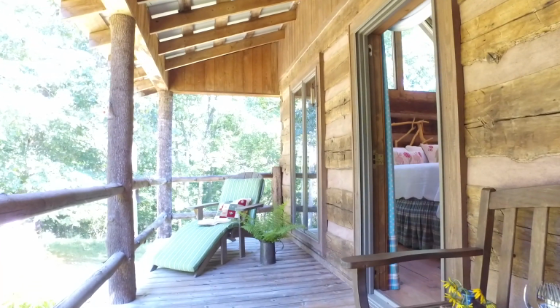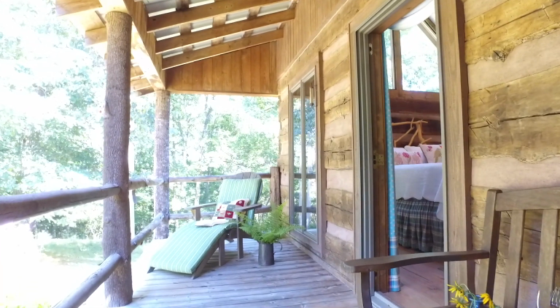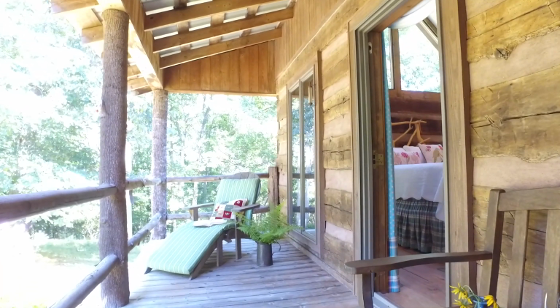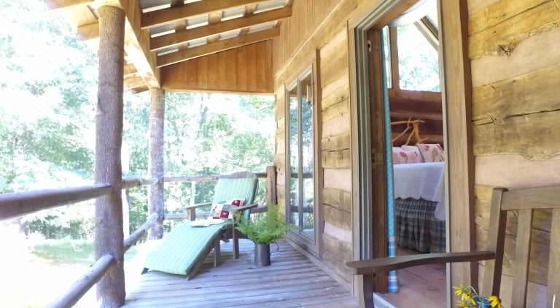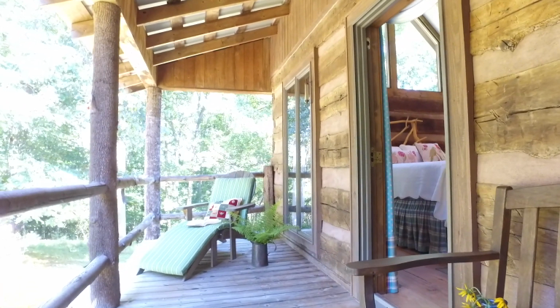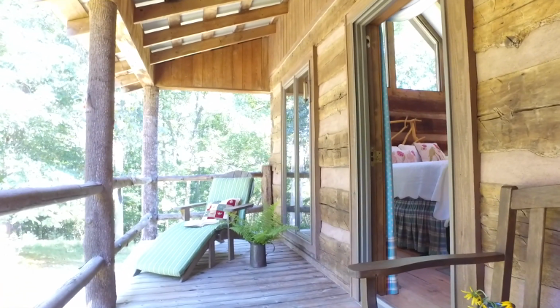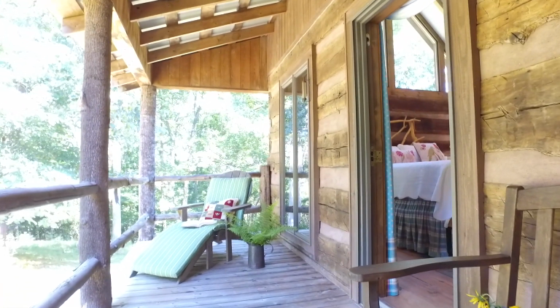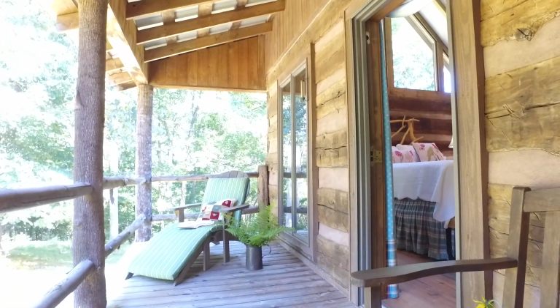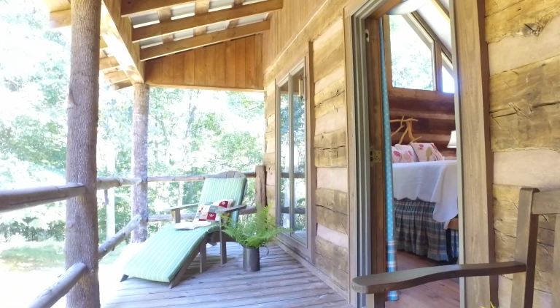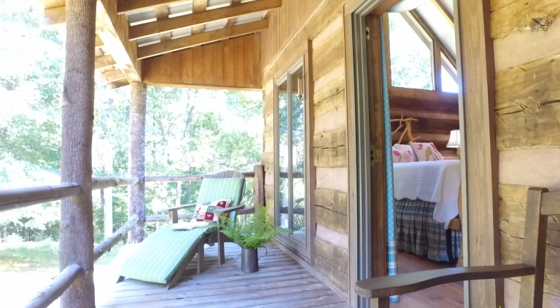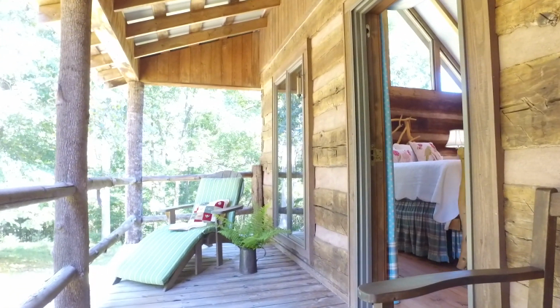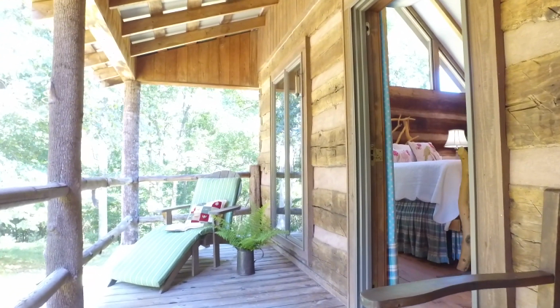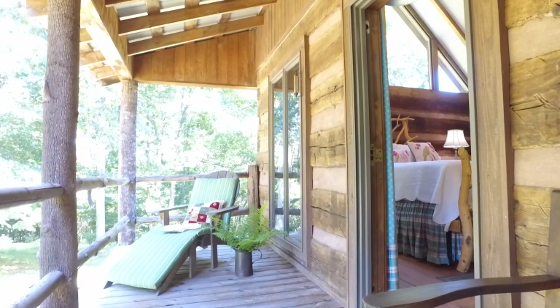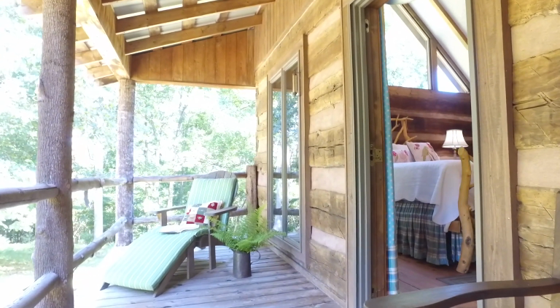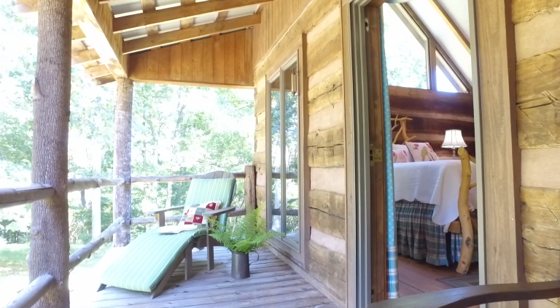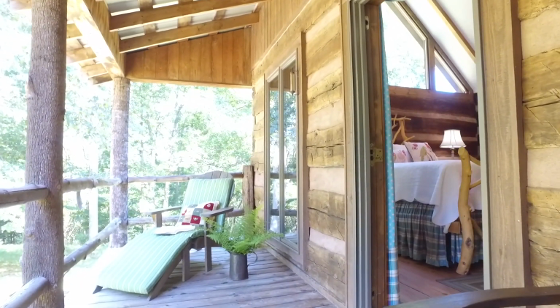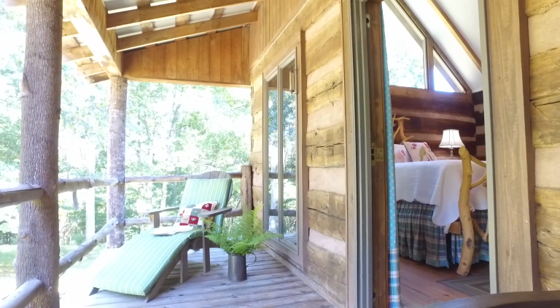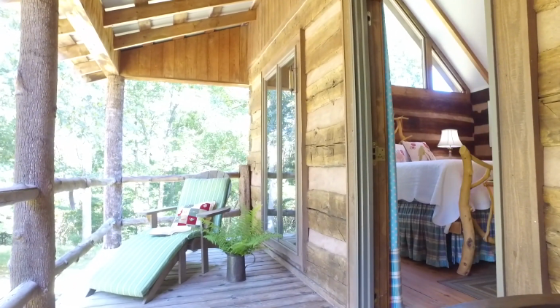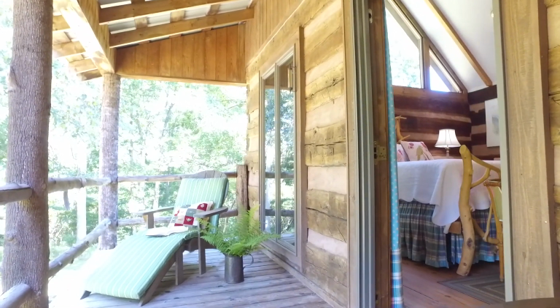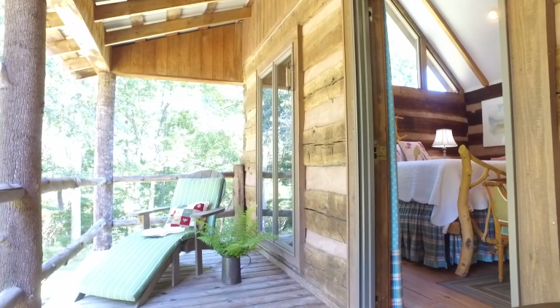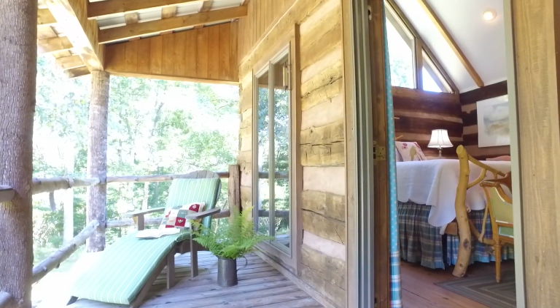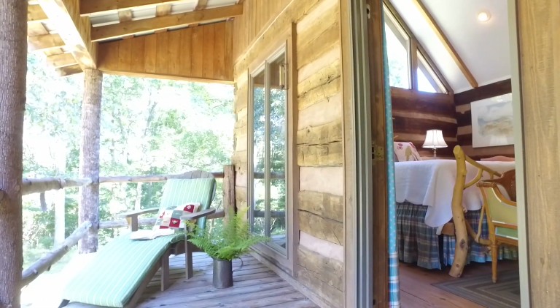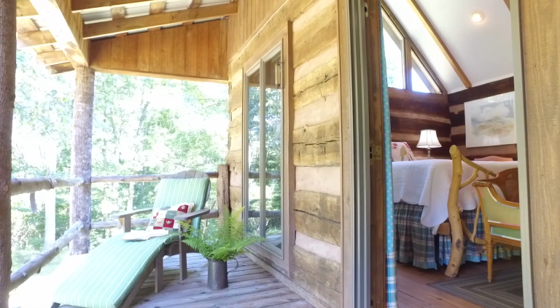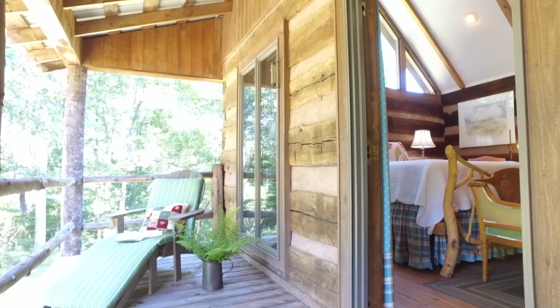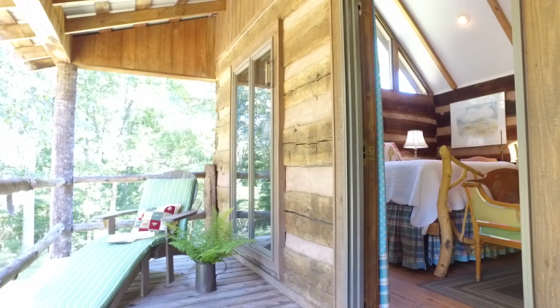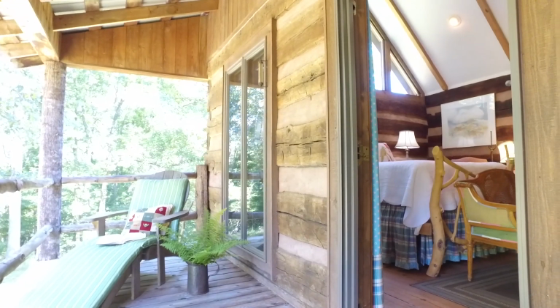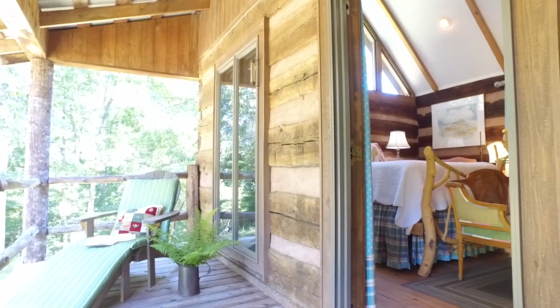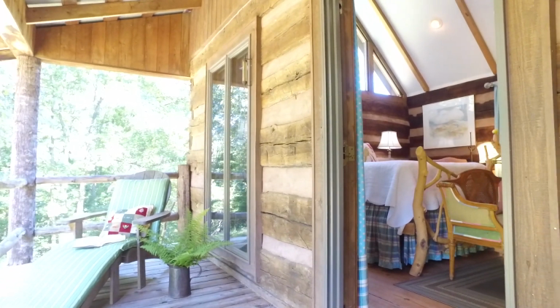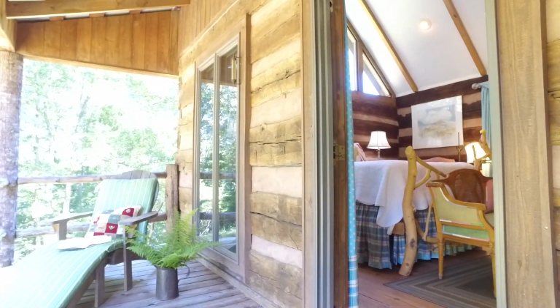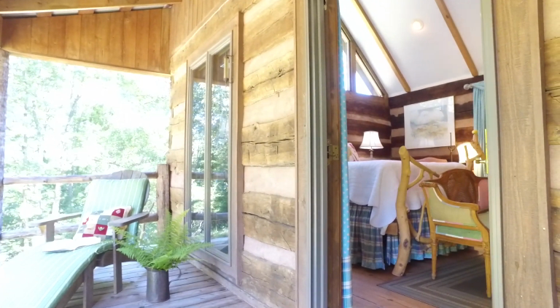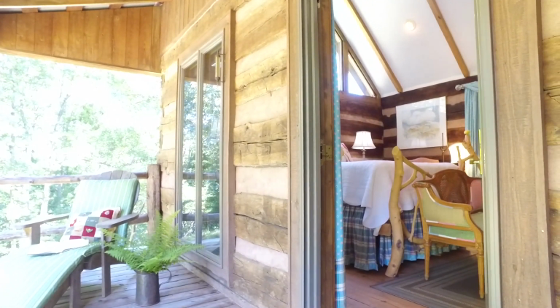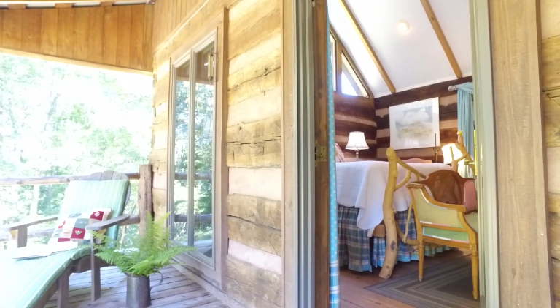The main floor bedroom has a walk-out to the back-covered porch that overlooks the perennial gardens.